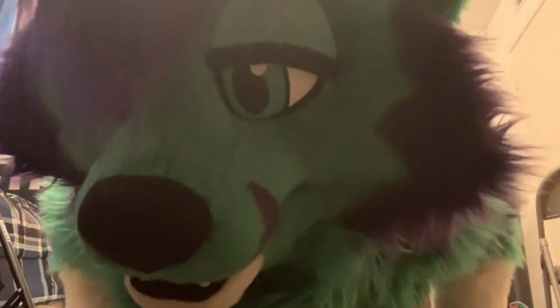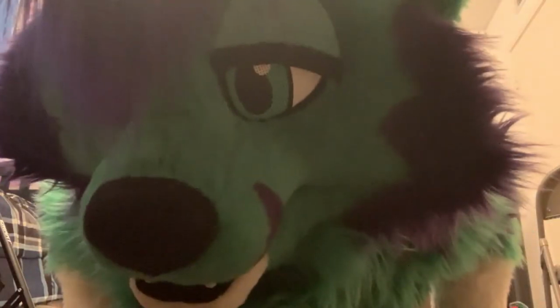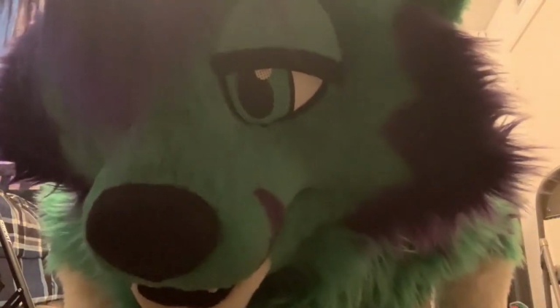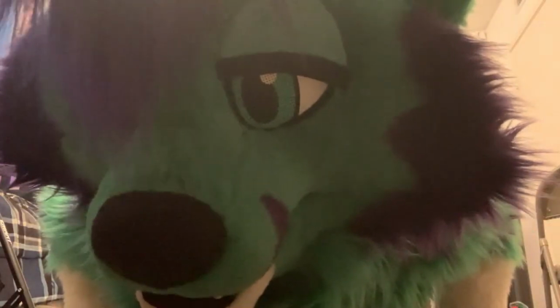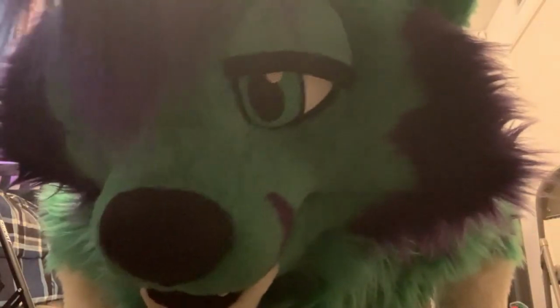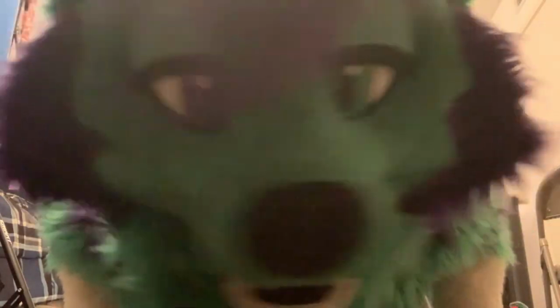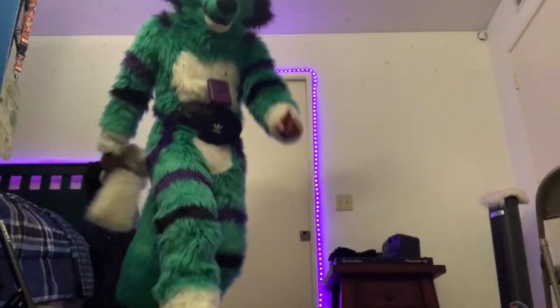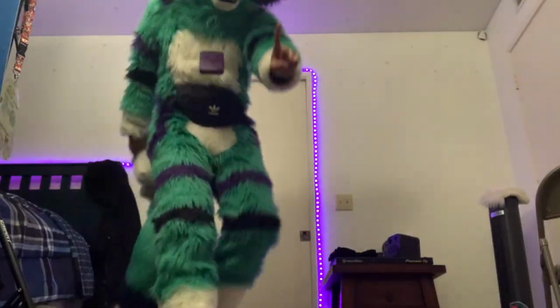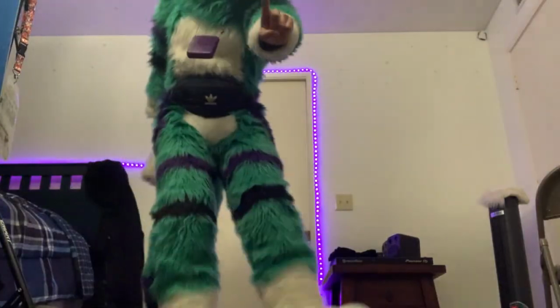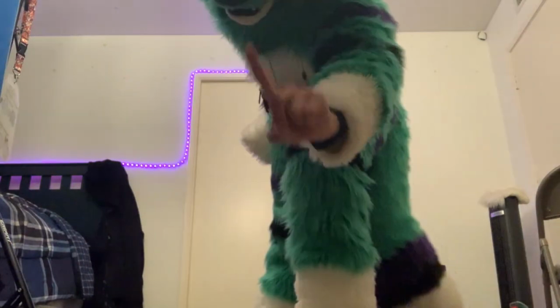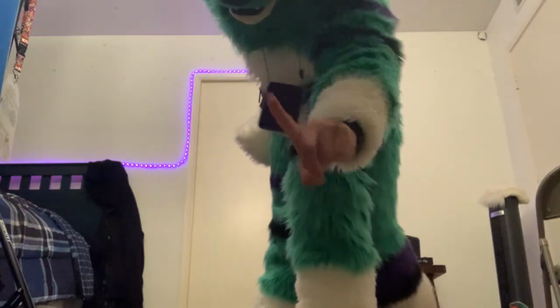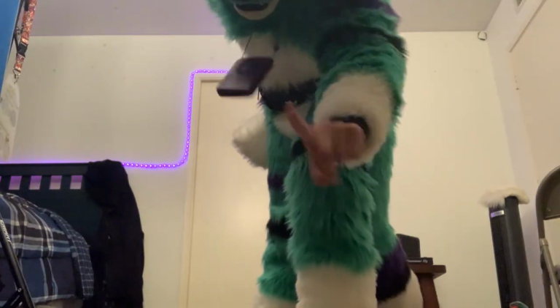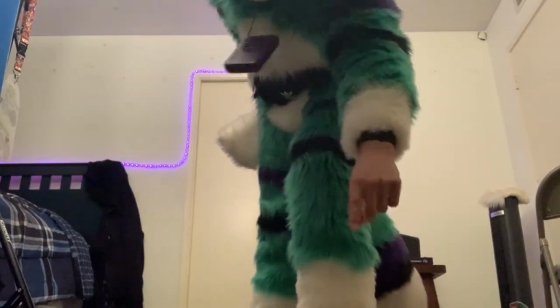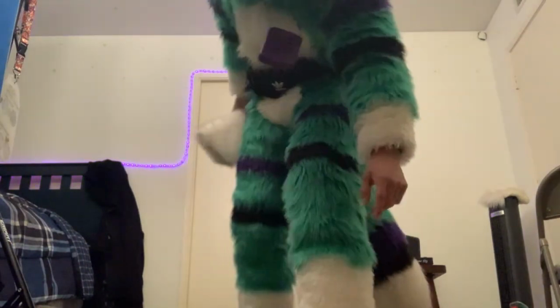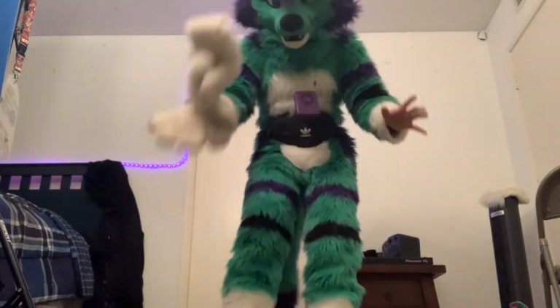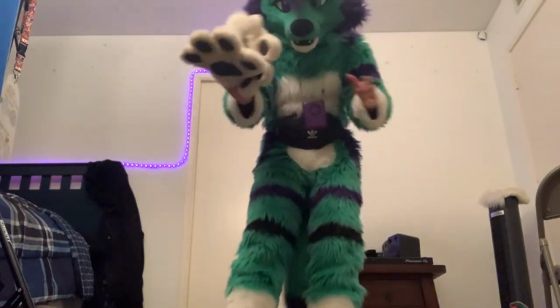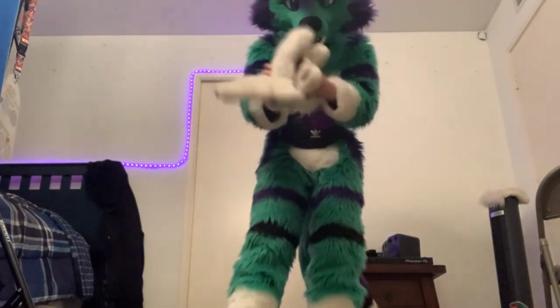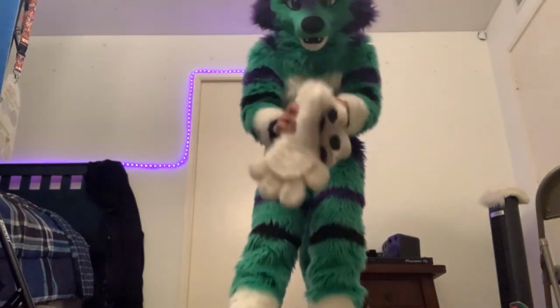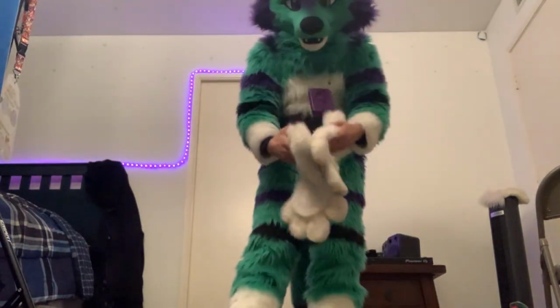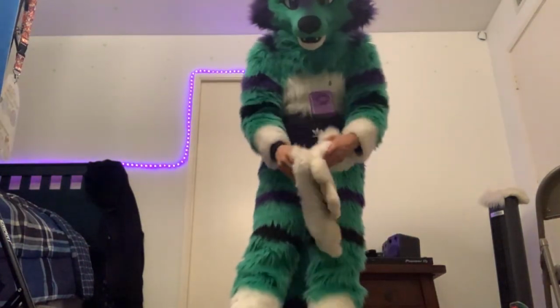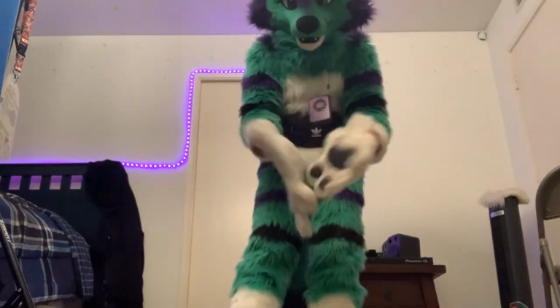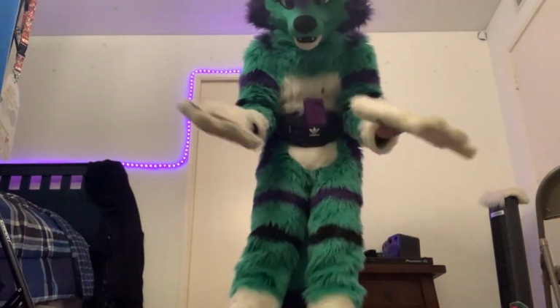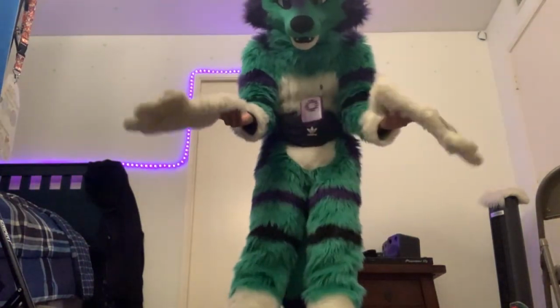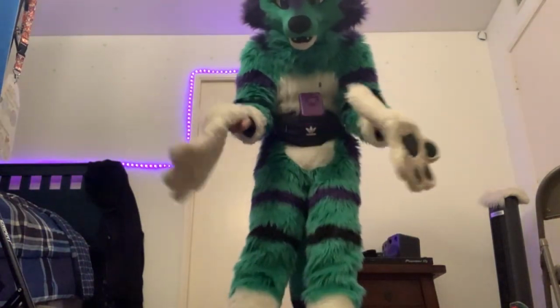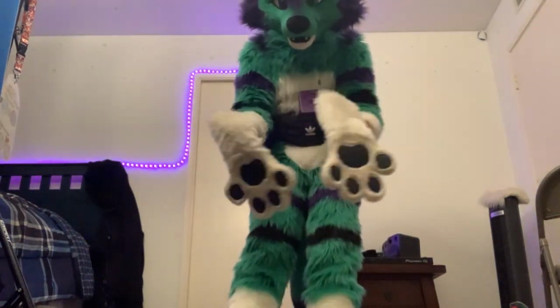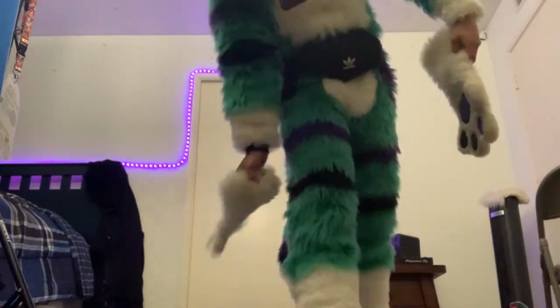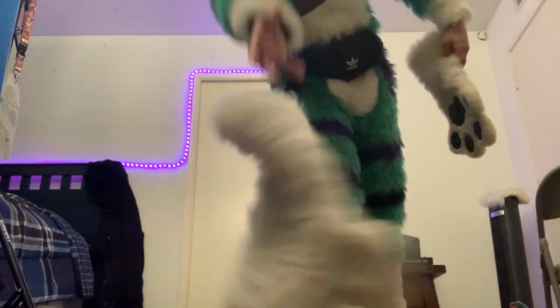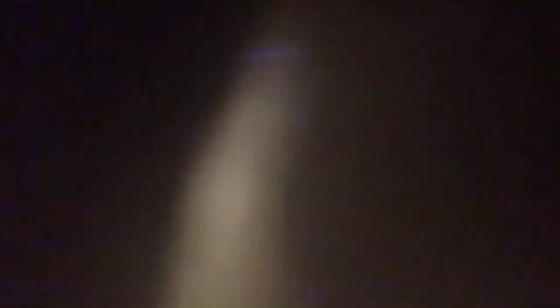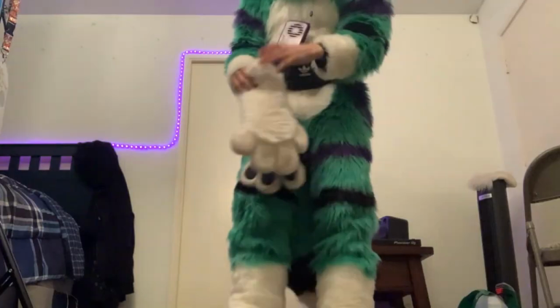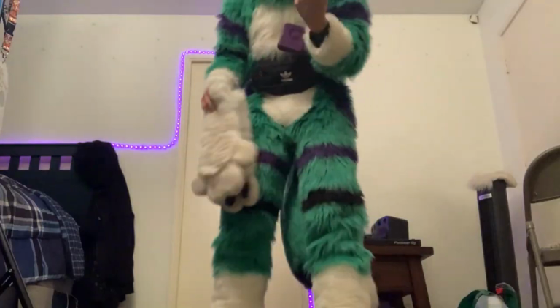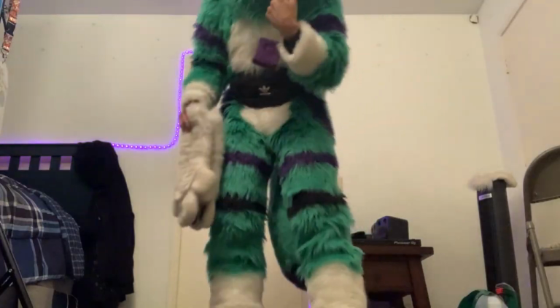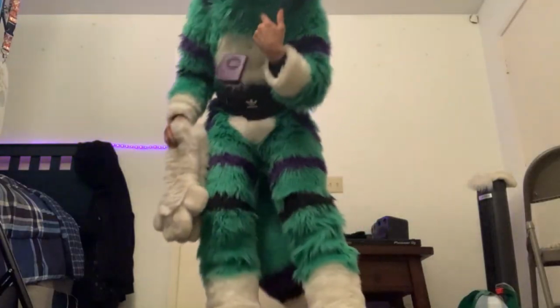Now the epic part — the fursuit head — this is where the magic happens. Isn't that so crazy?